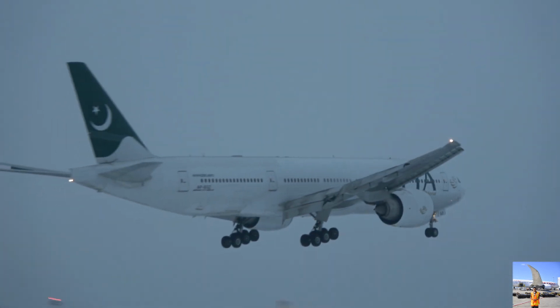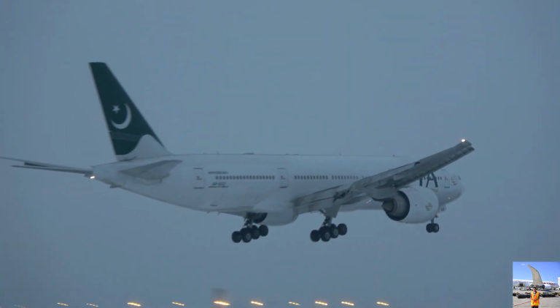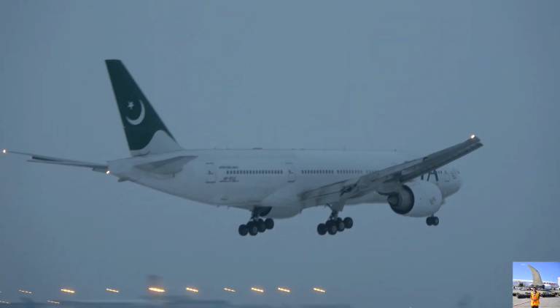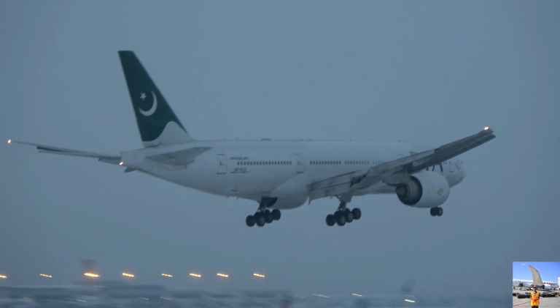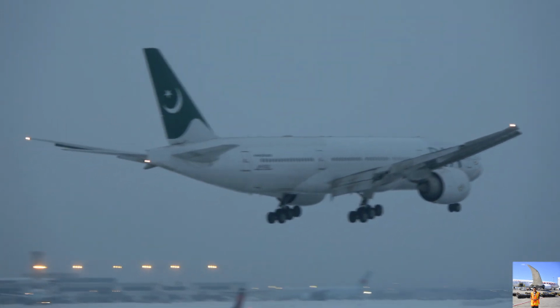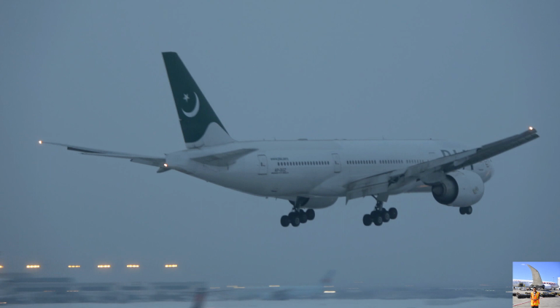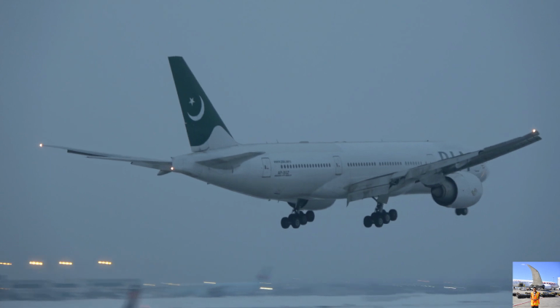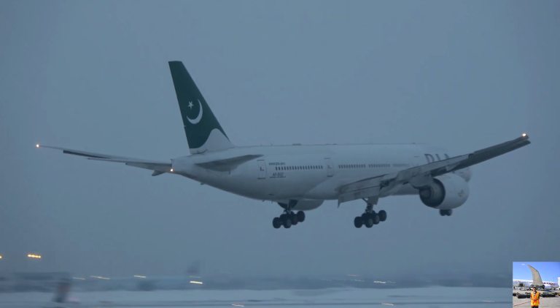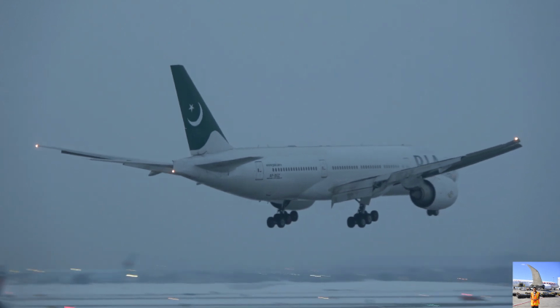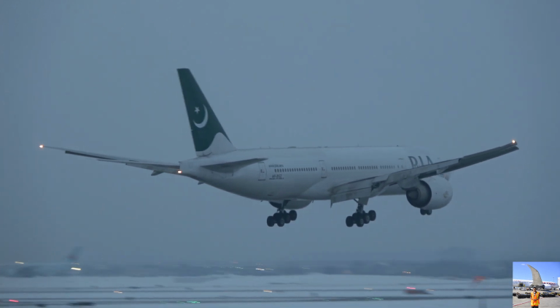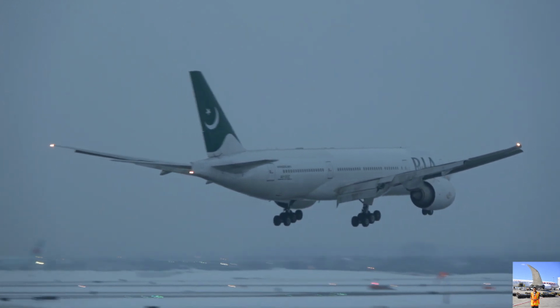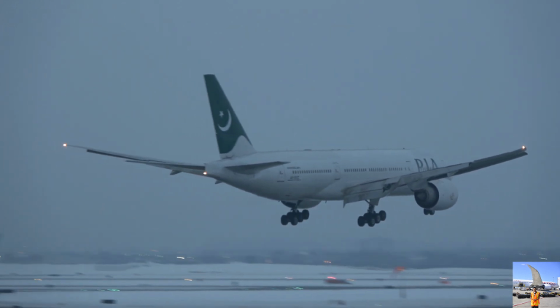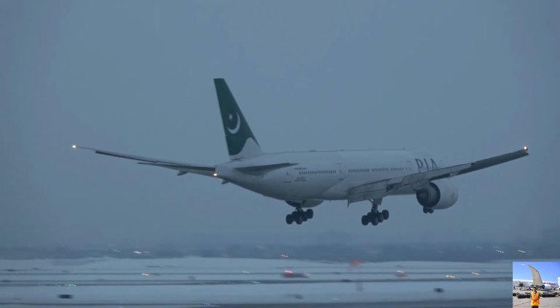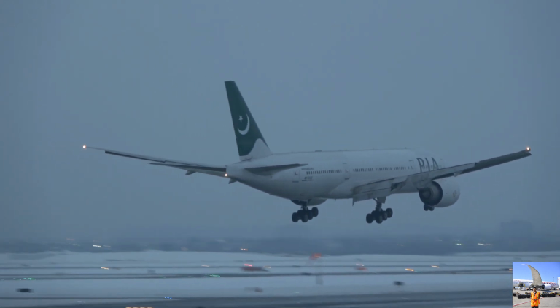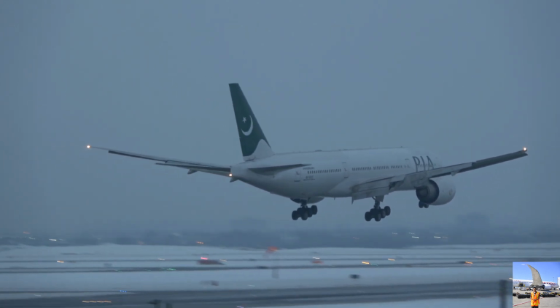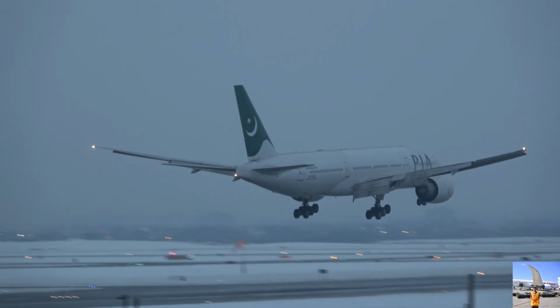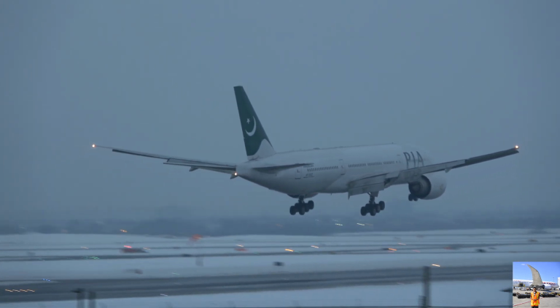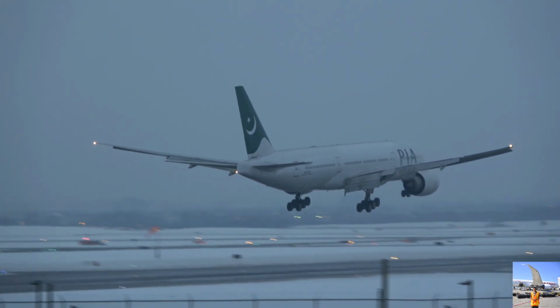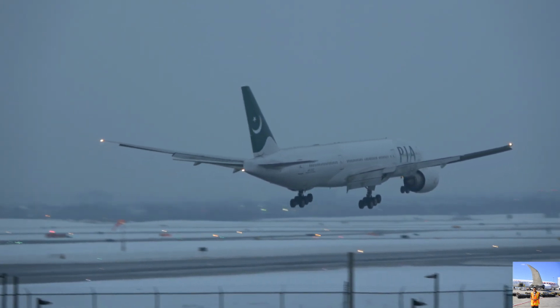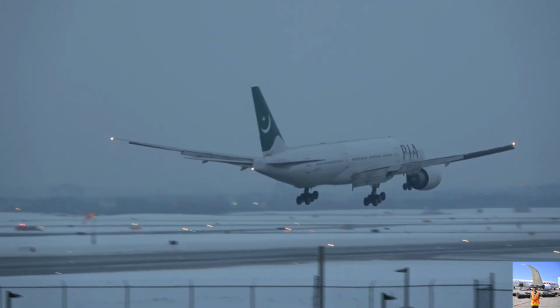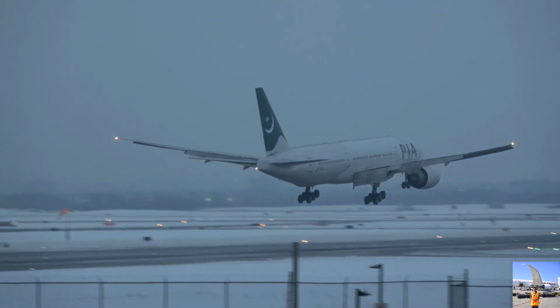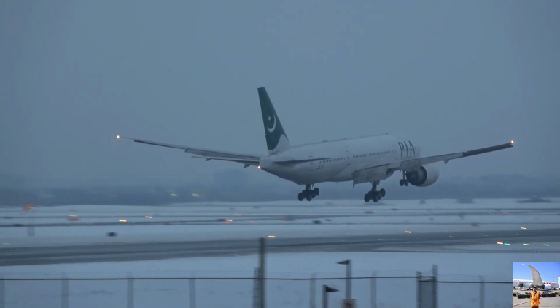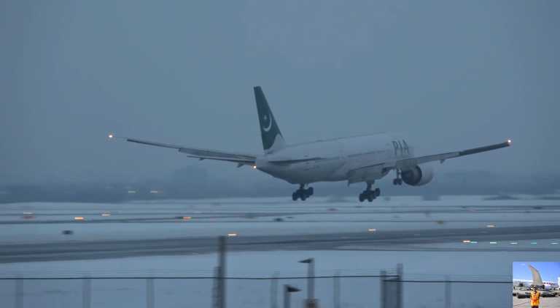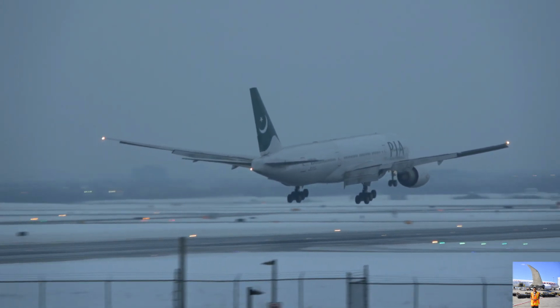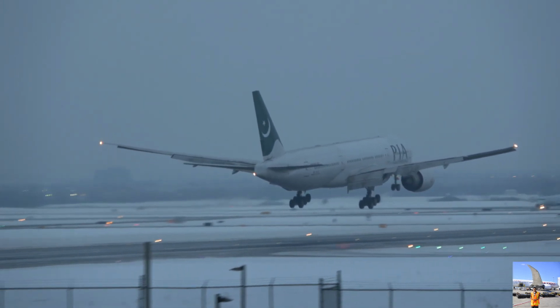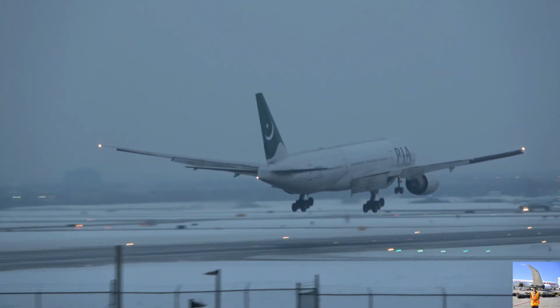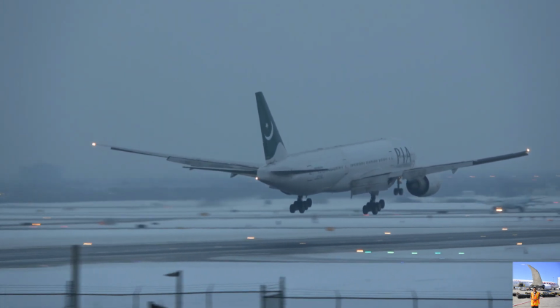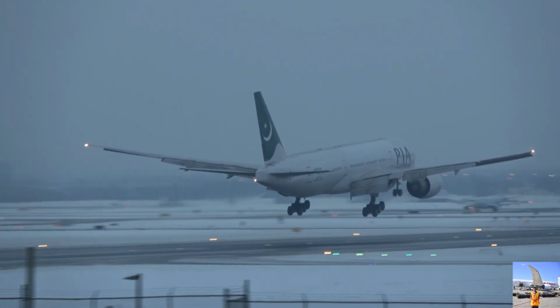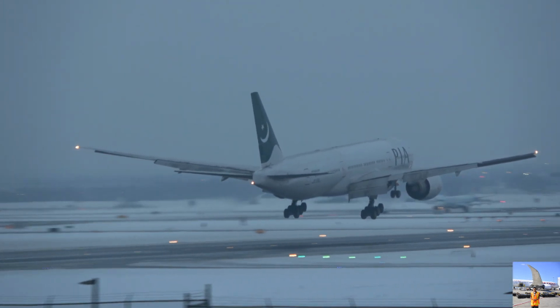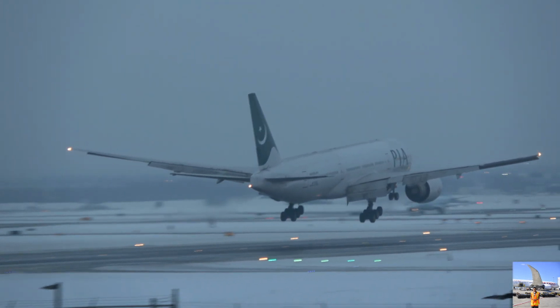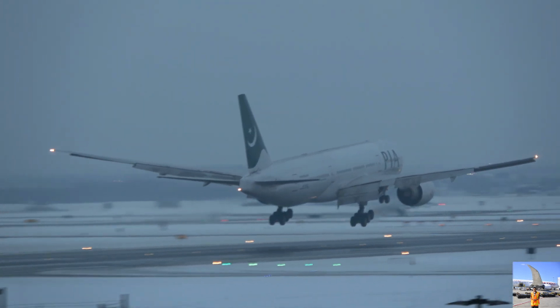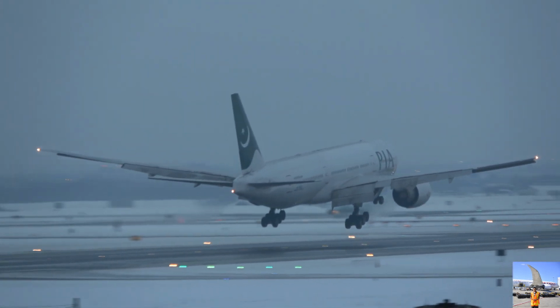V4A 2320, line up 2-3. We'll be at 2-3. V4A 23.